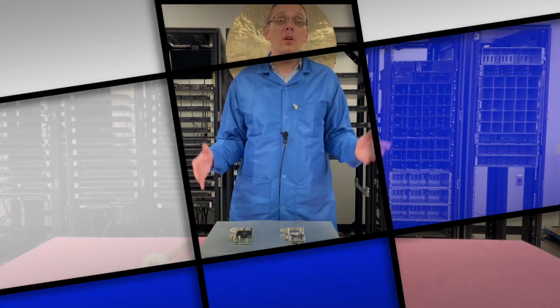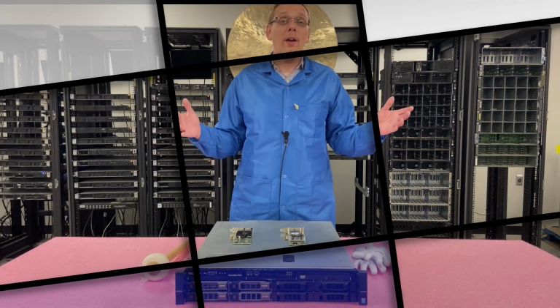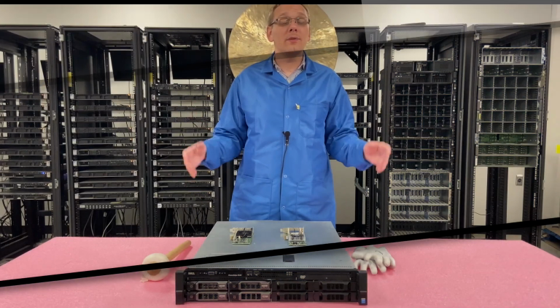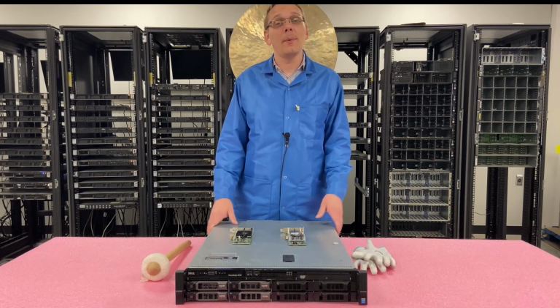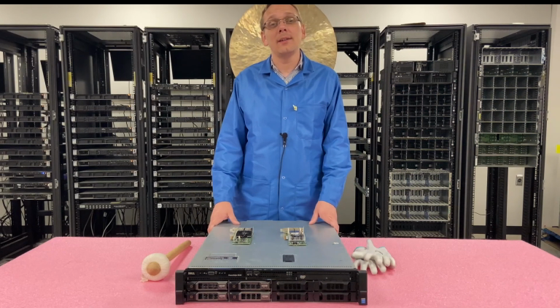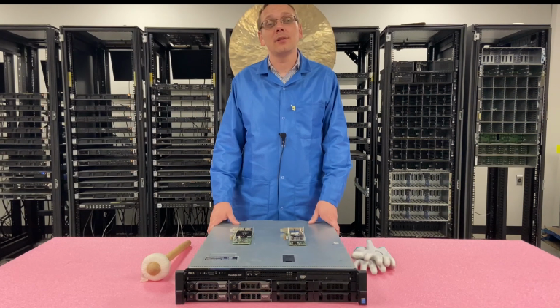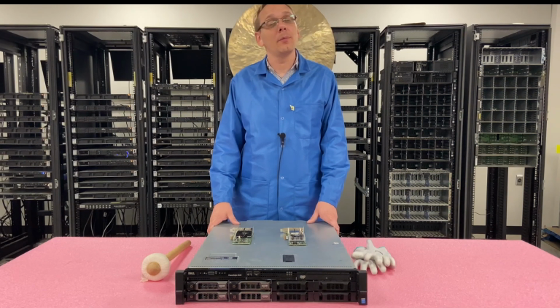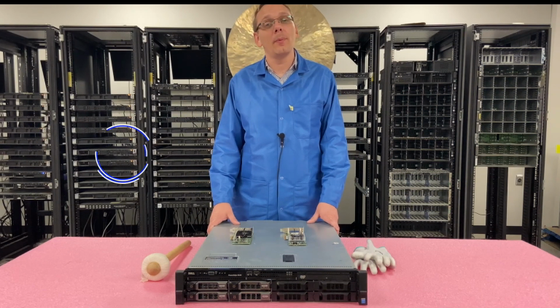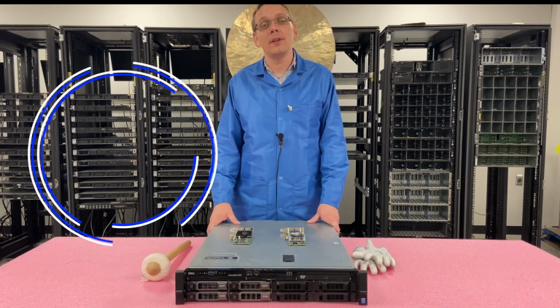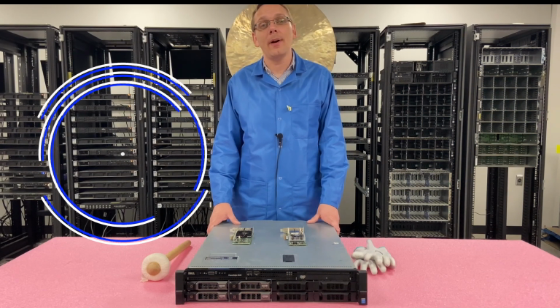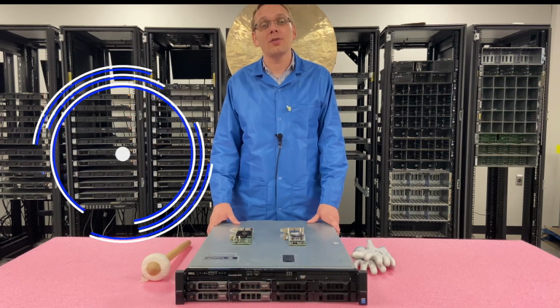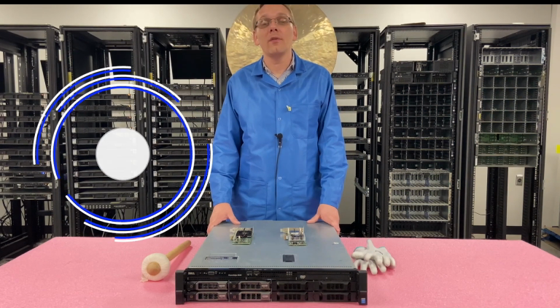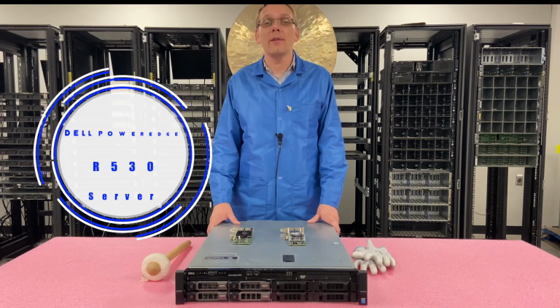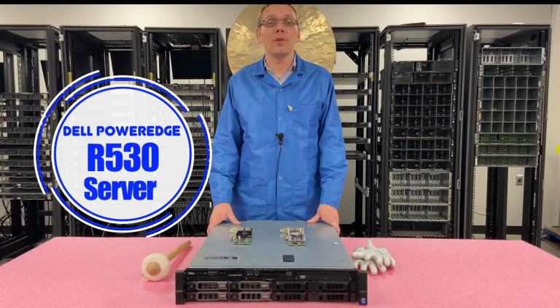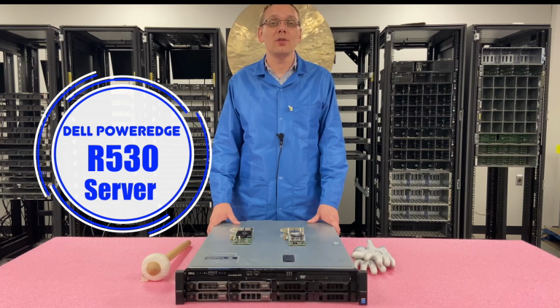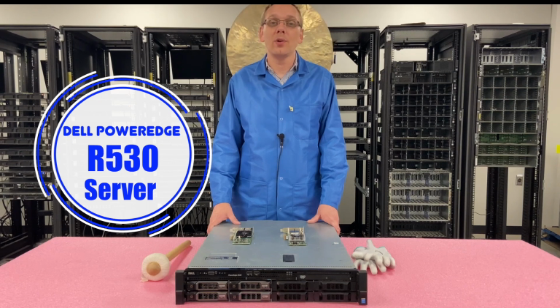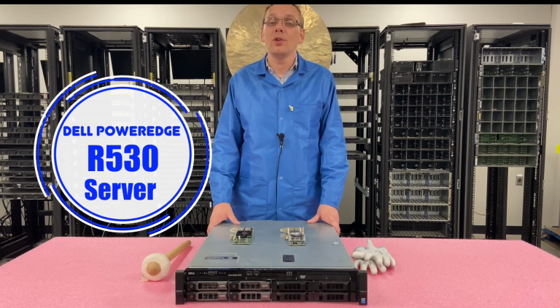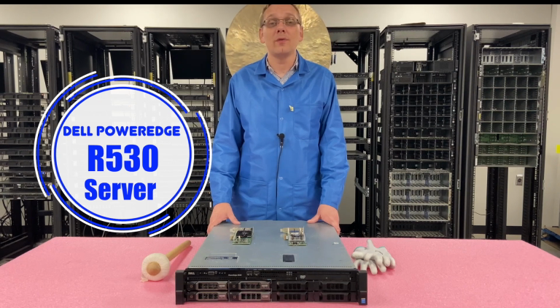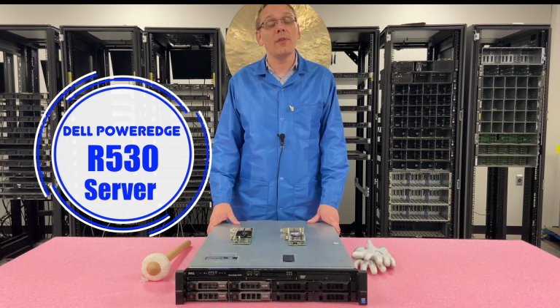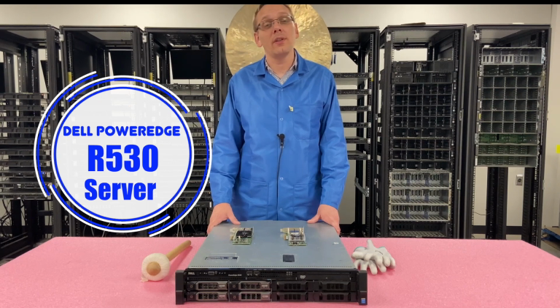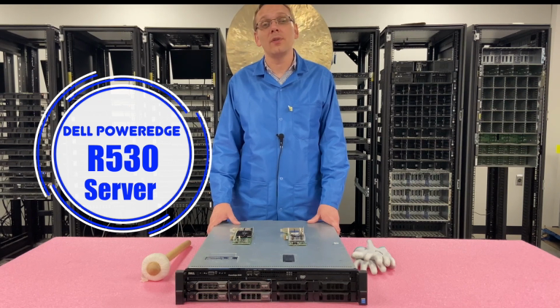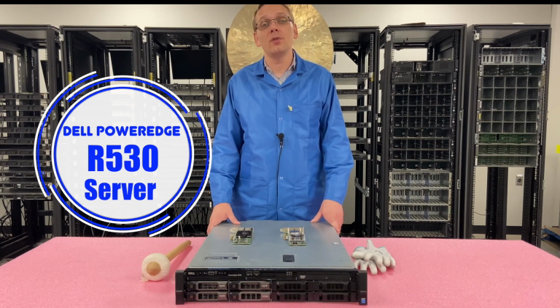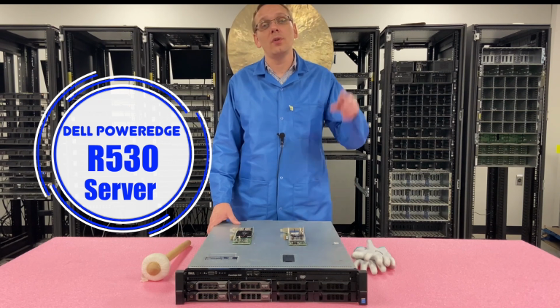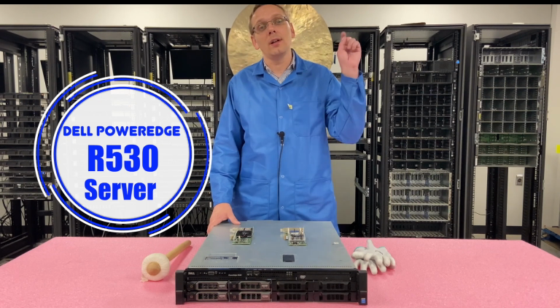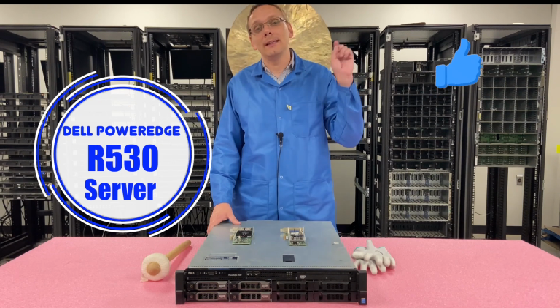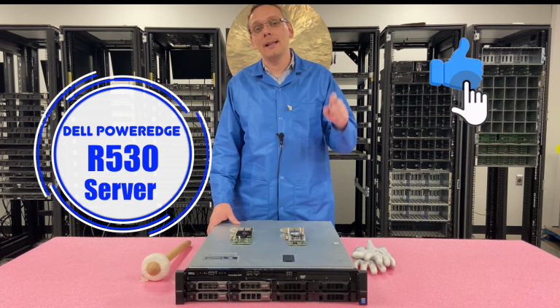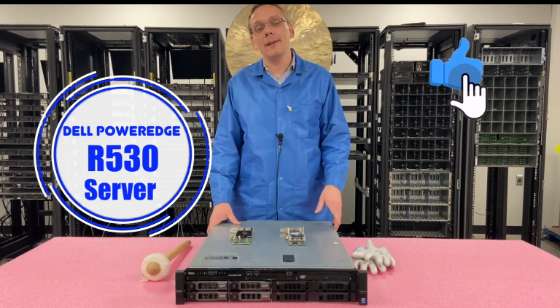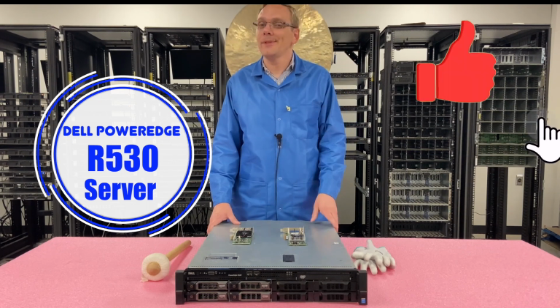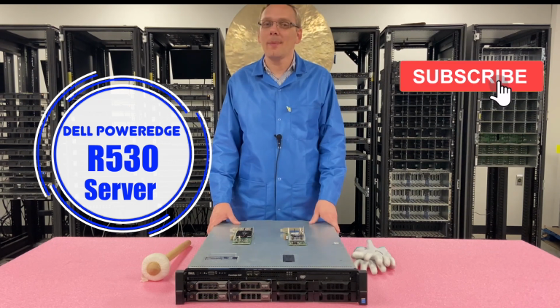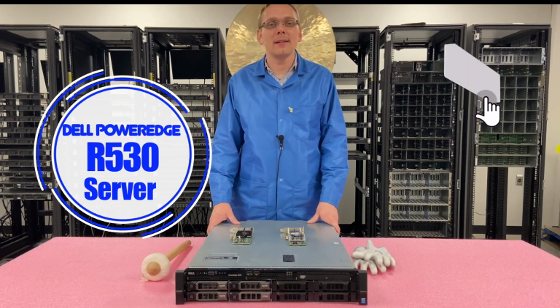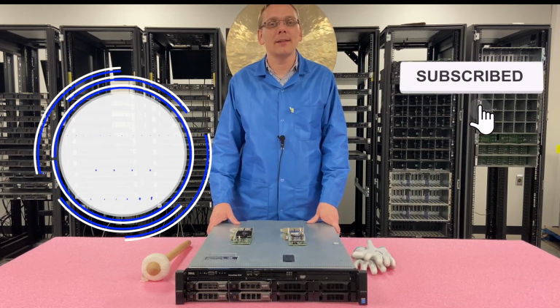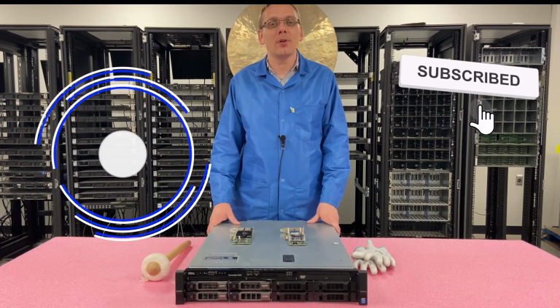Thanks for stopping by today to learn a little bit more about the Dell PowerEdge R530 server. Do us a favor — if anything in this video is useful, click that like and smash that subscribe.